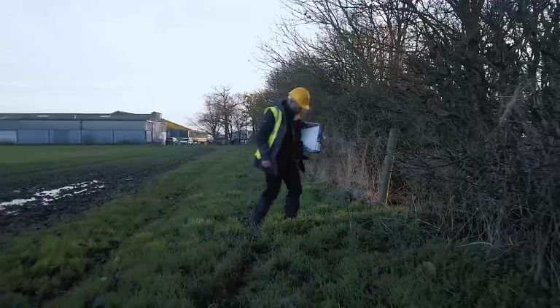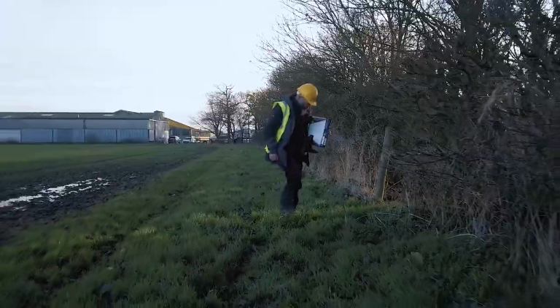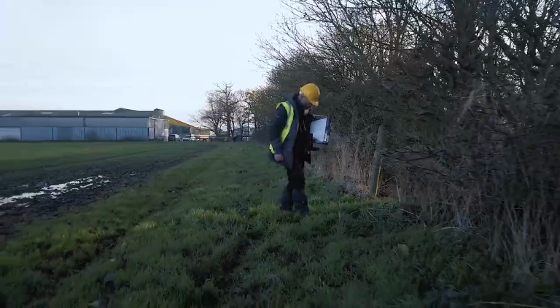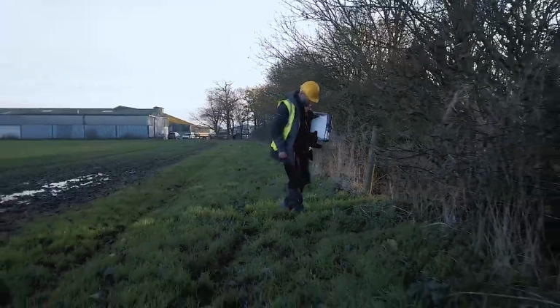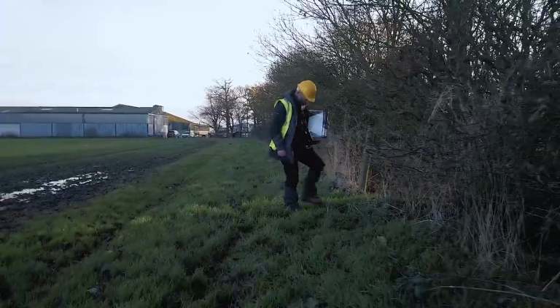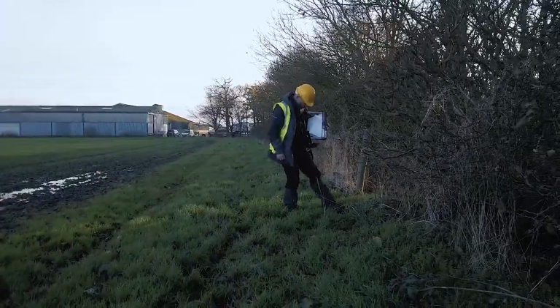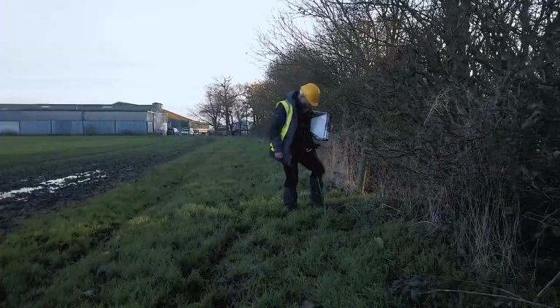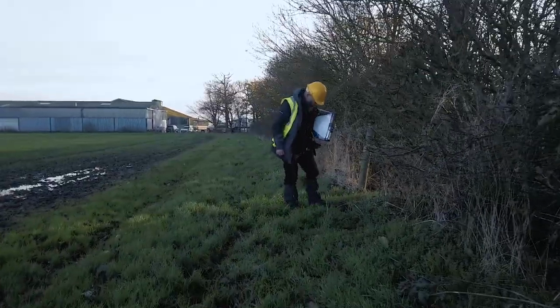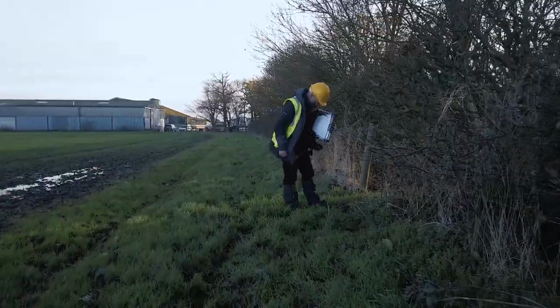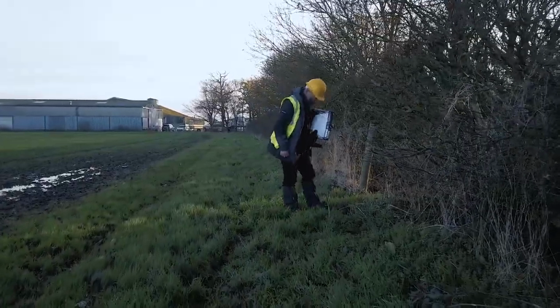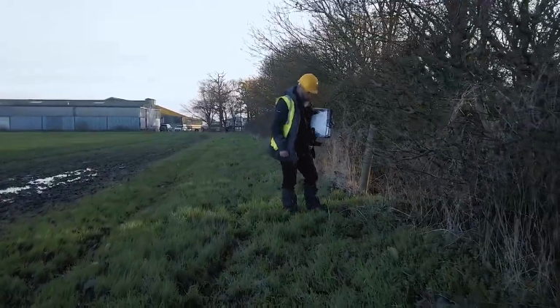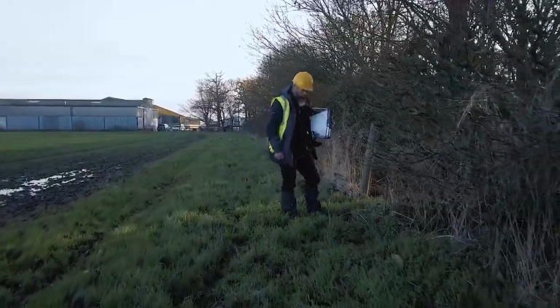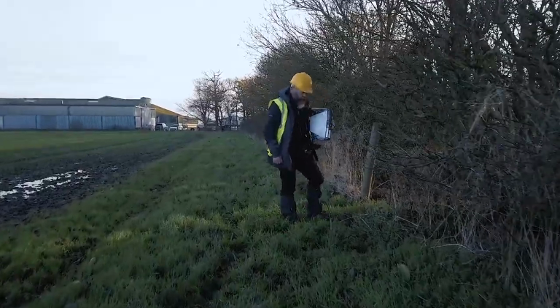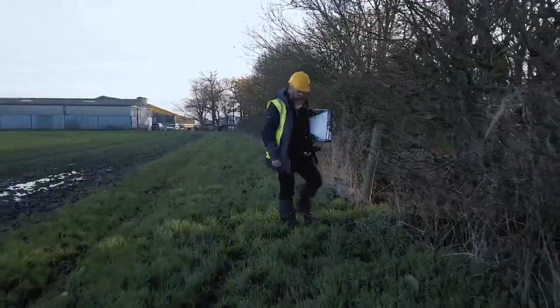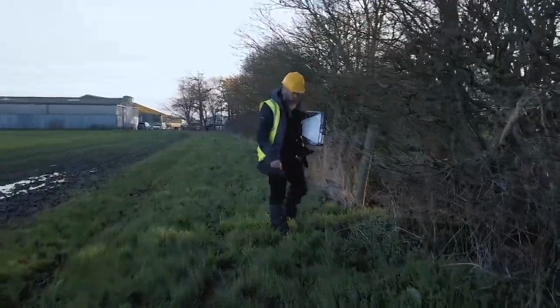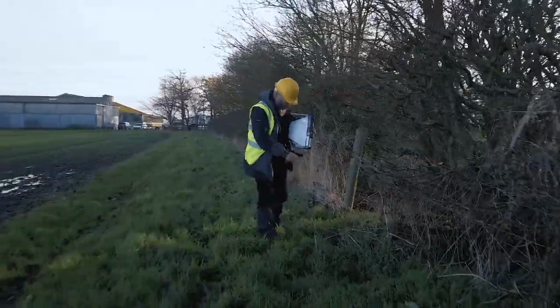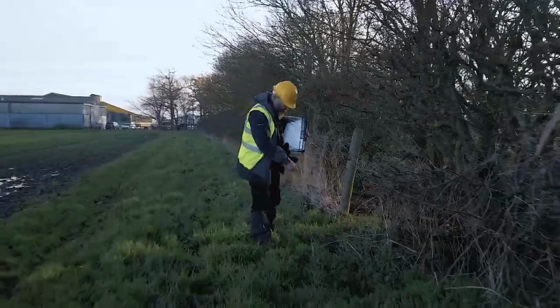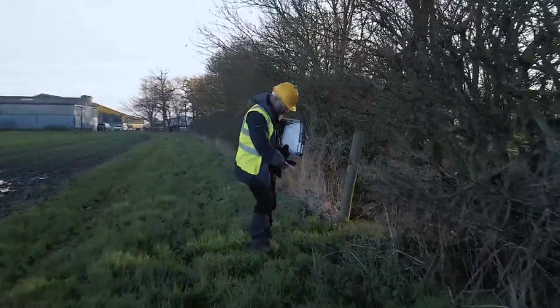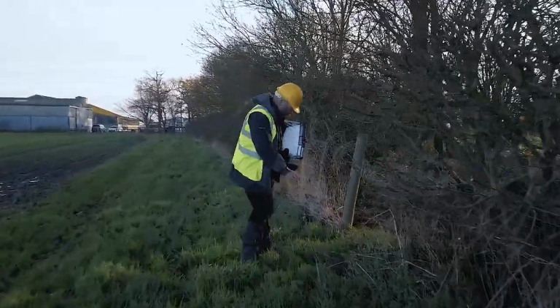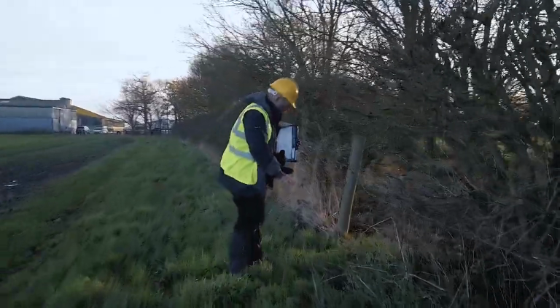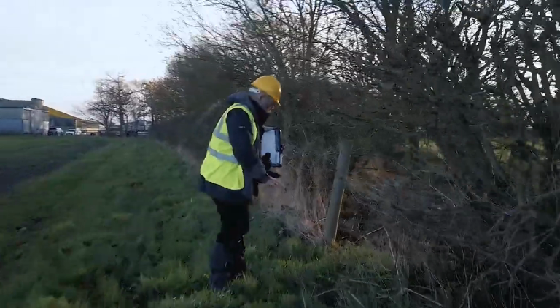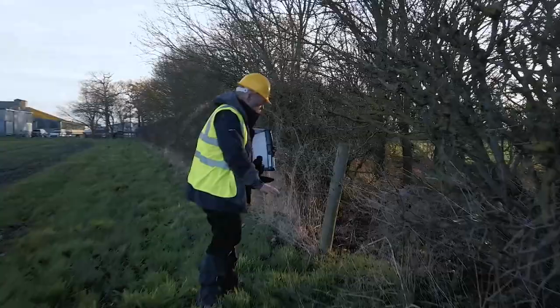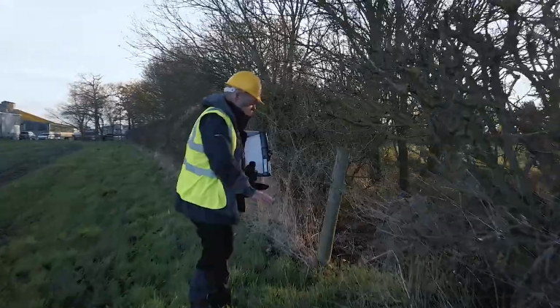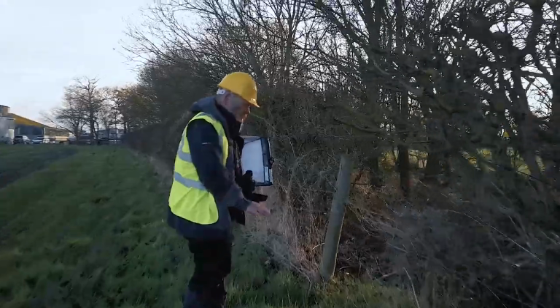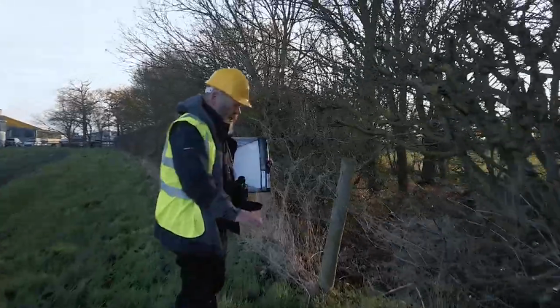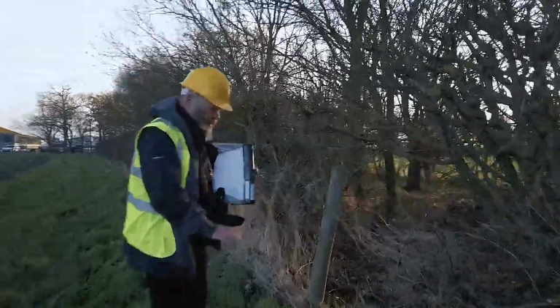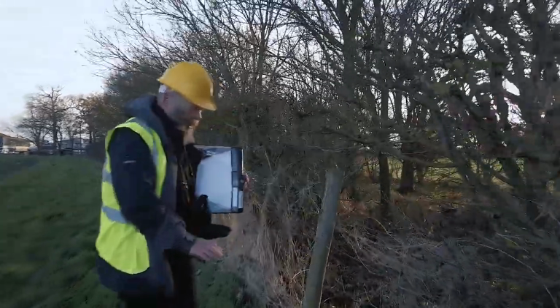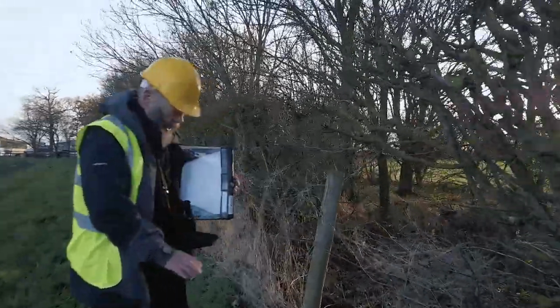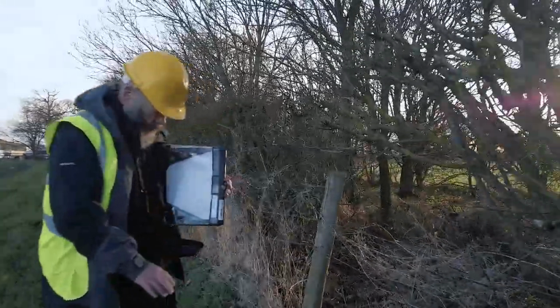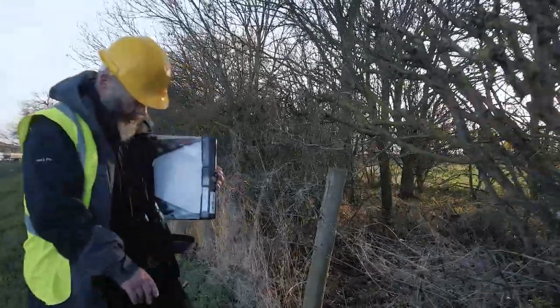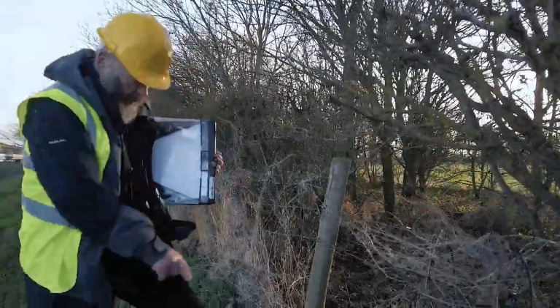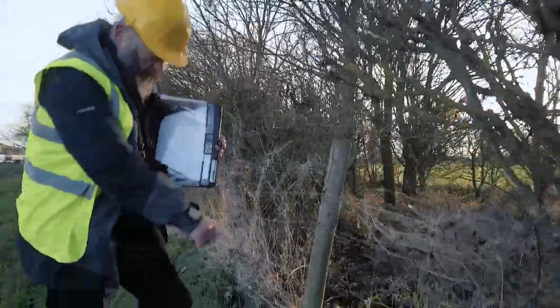When you're doing badger surveys, one of the things you look out for is any sort of holes or diggings to see if a badger has been using them.